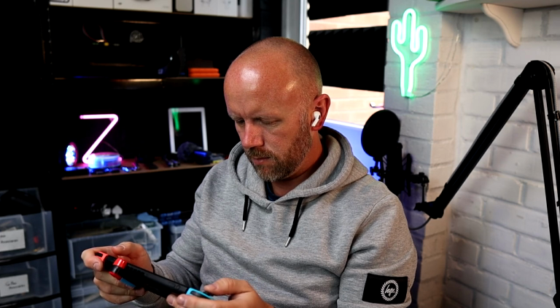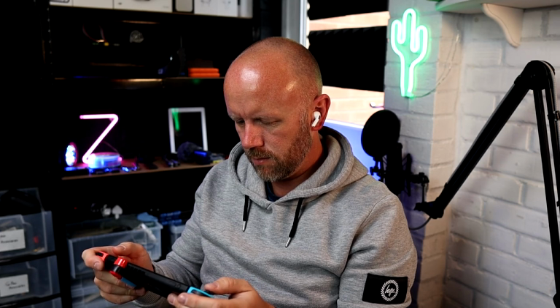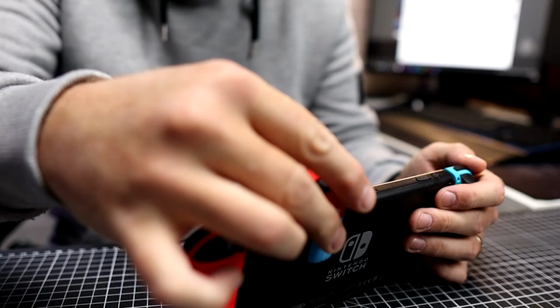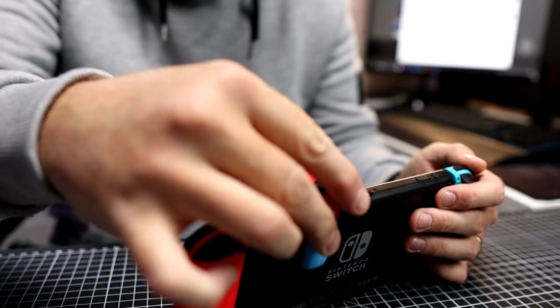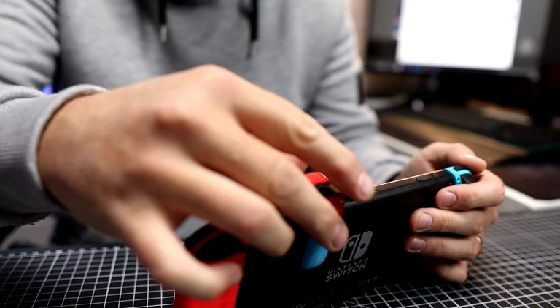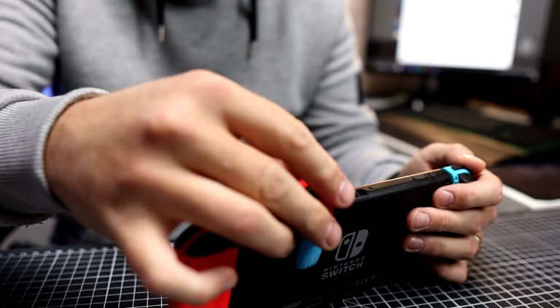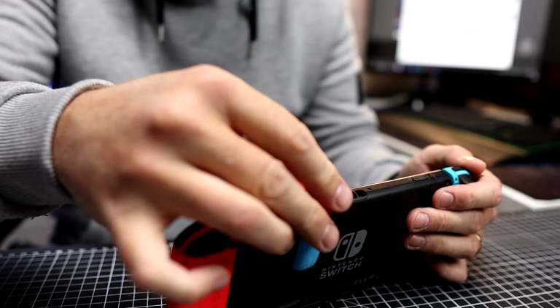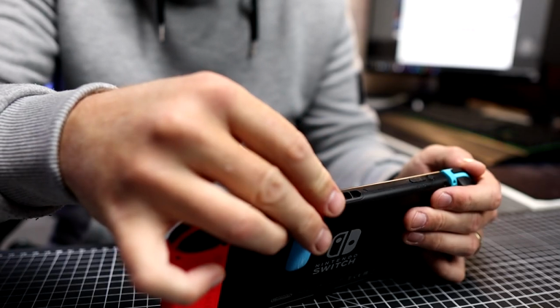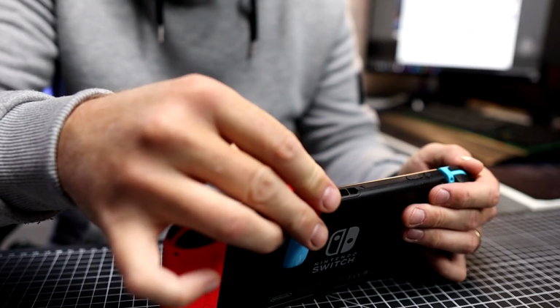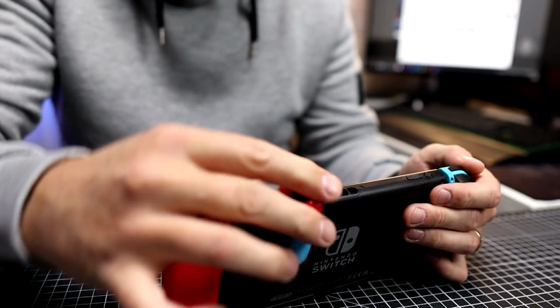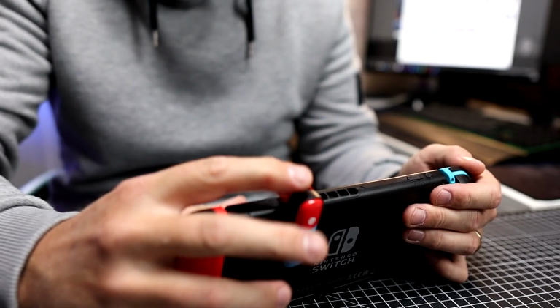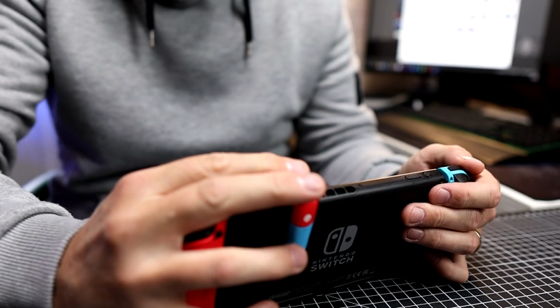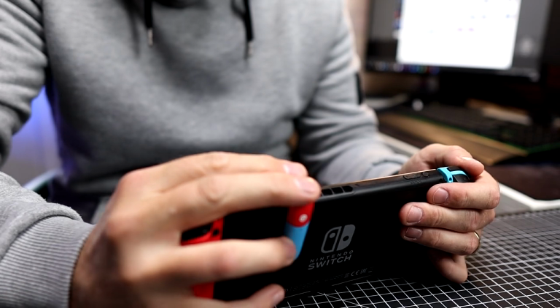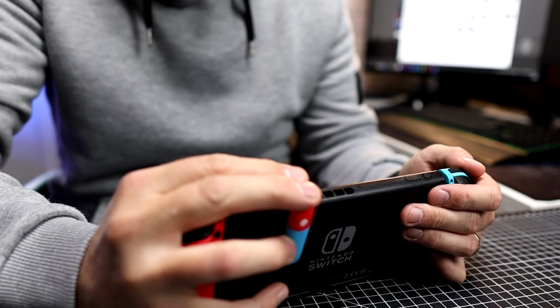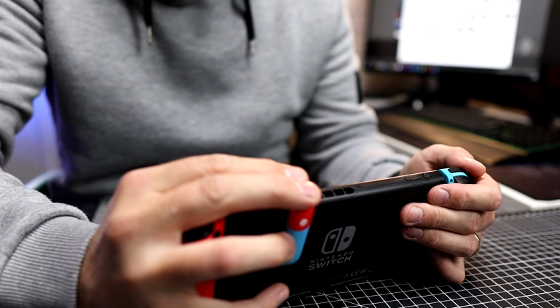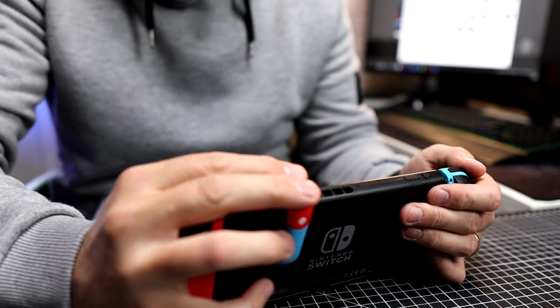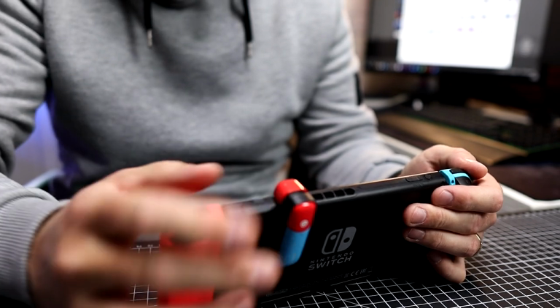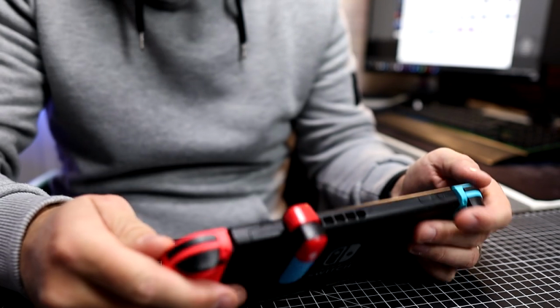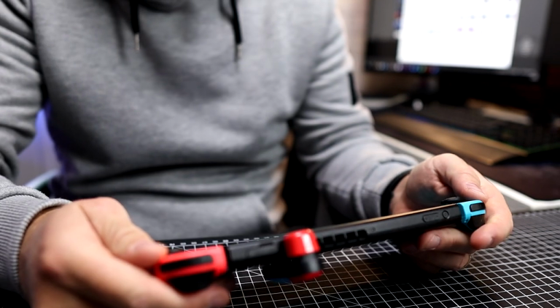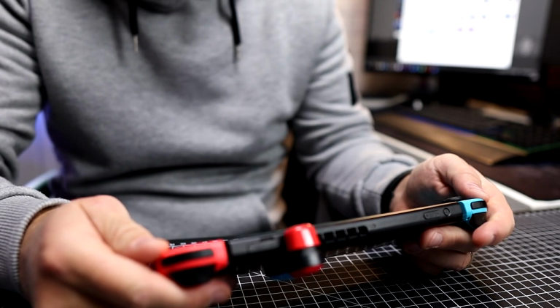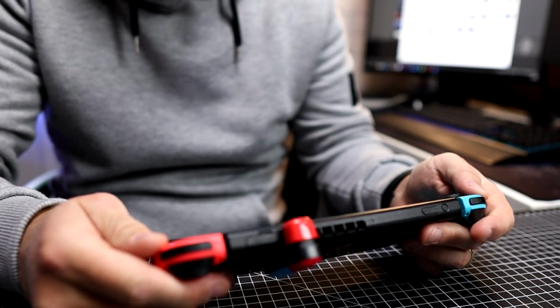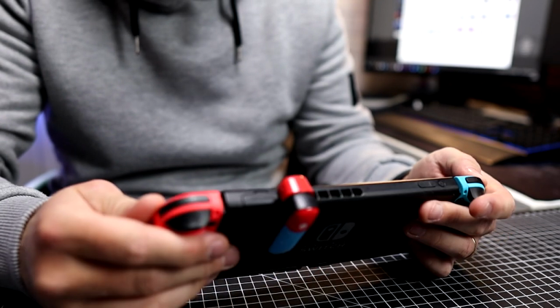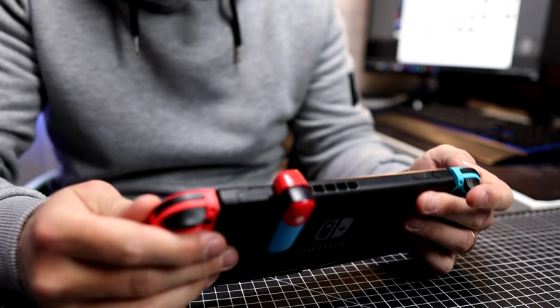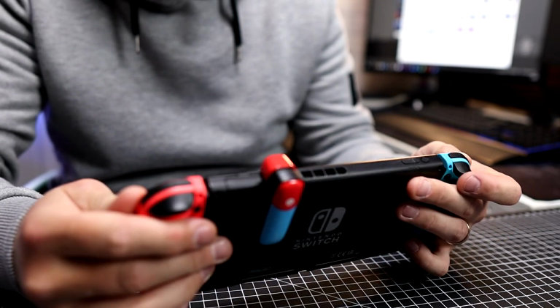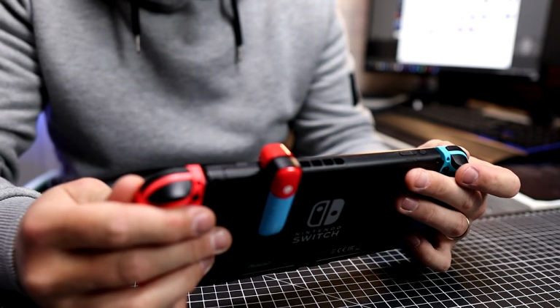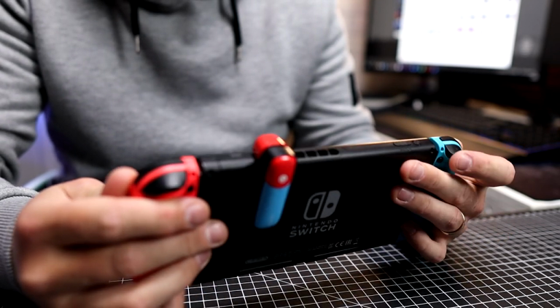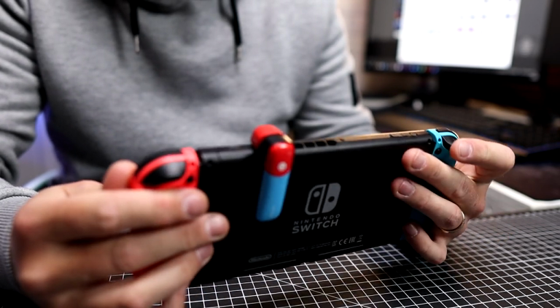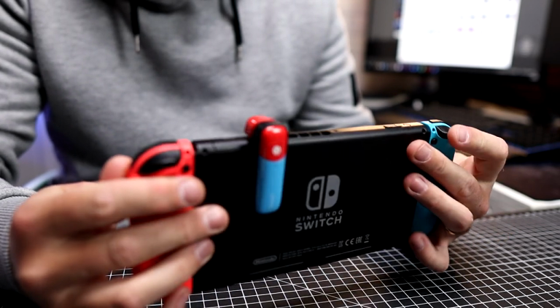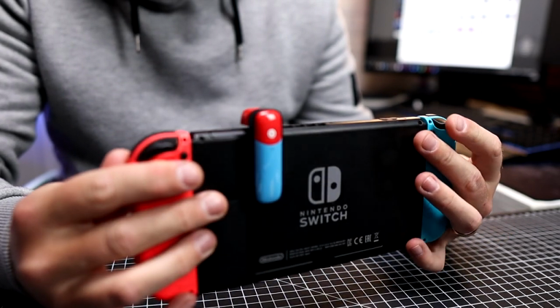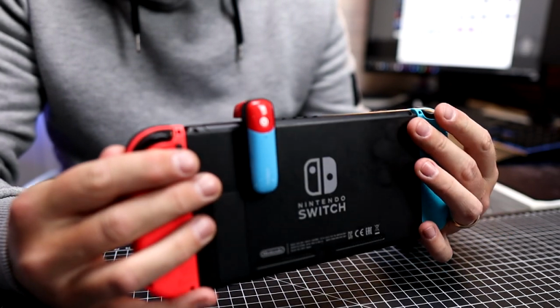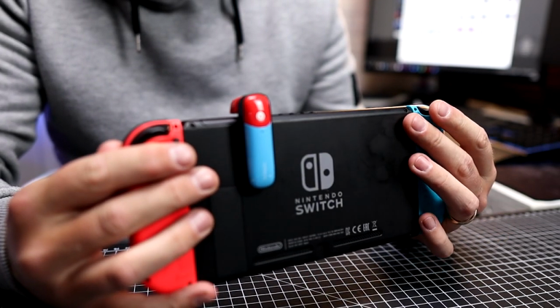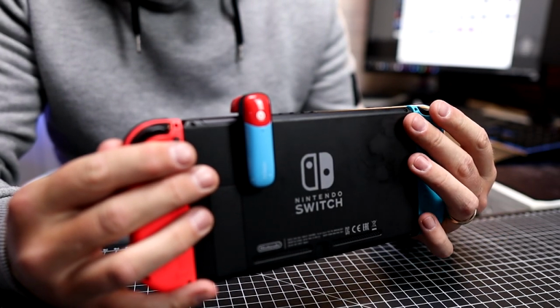Overall, I'm very impressed with the Bluetooth adapter from Ugreen and it's something all Switch users should have in their bag.